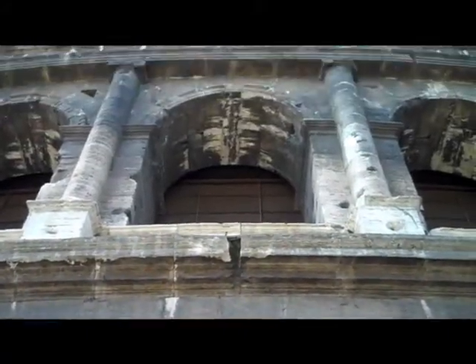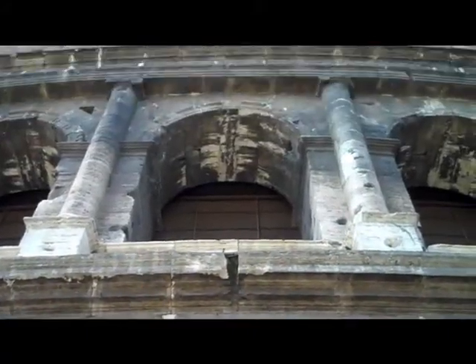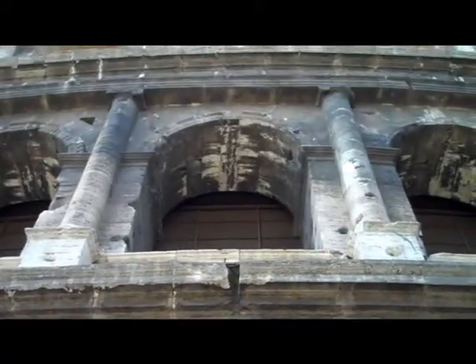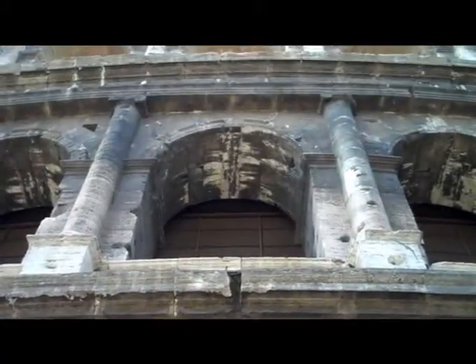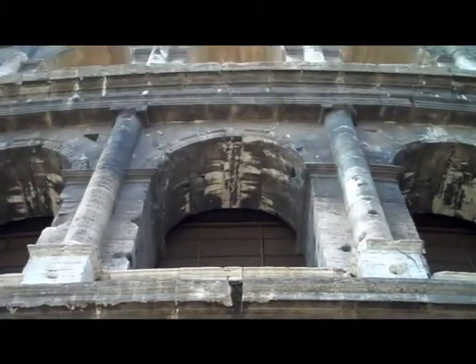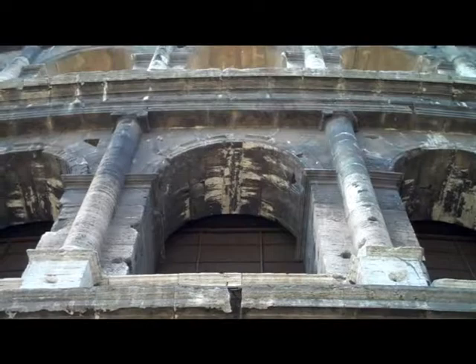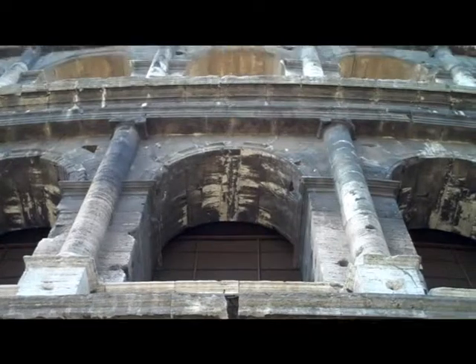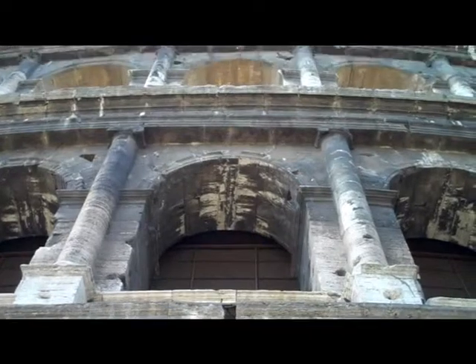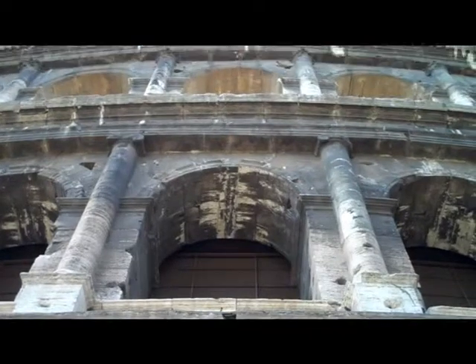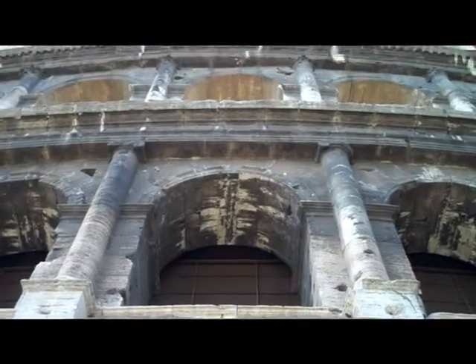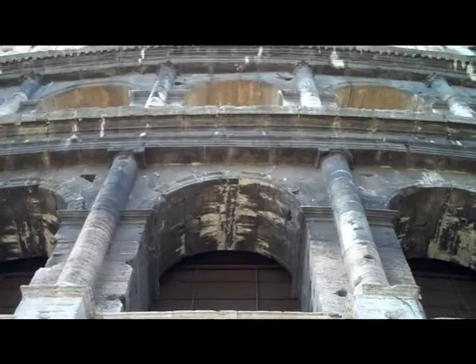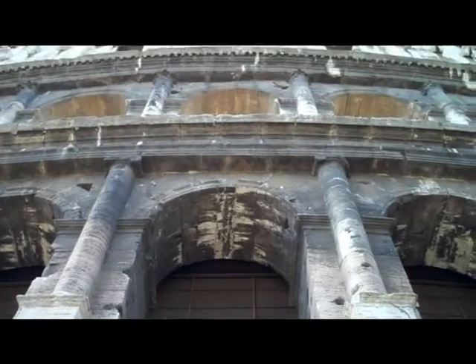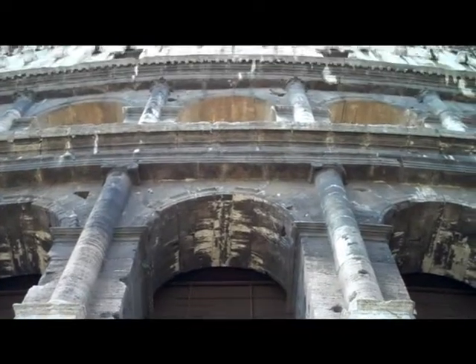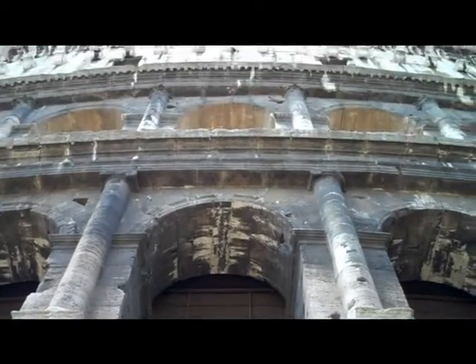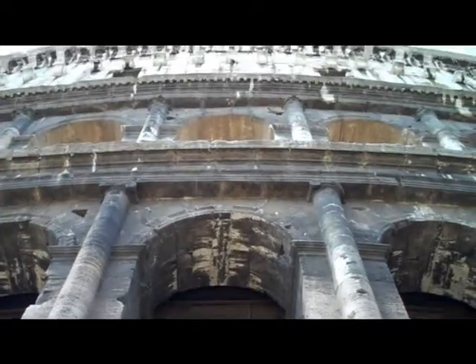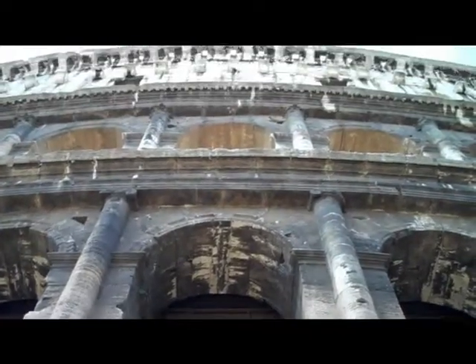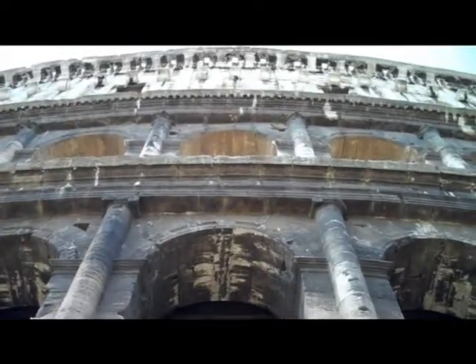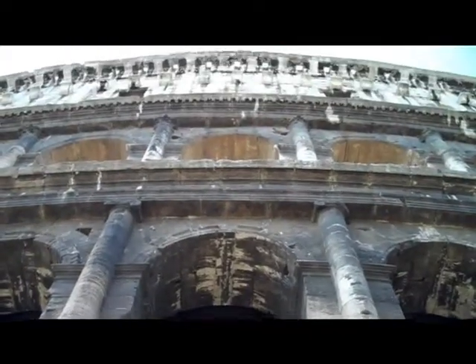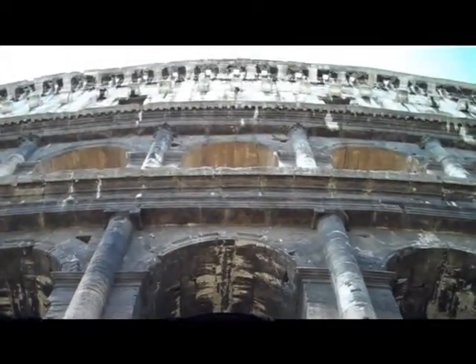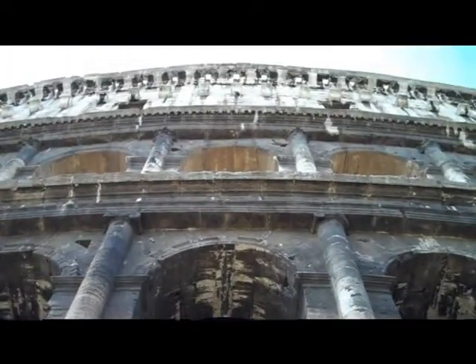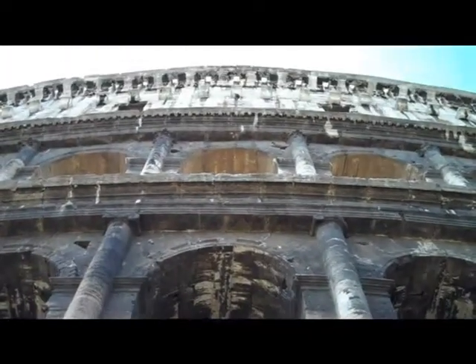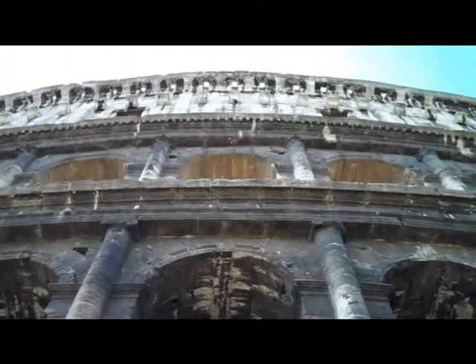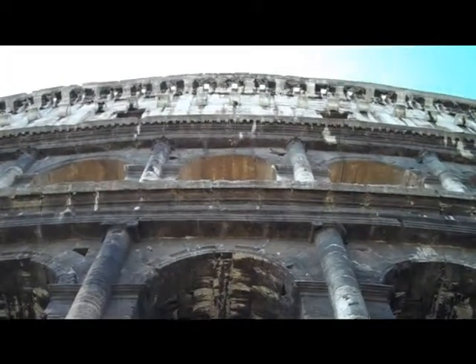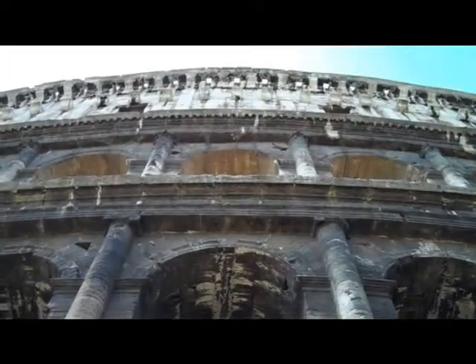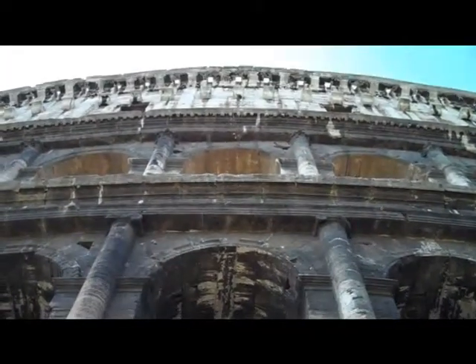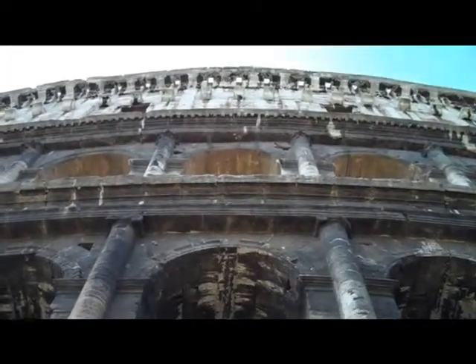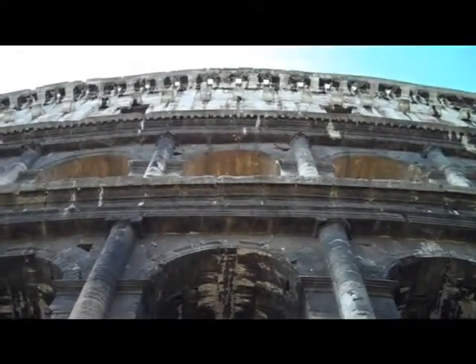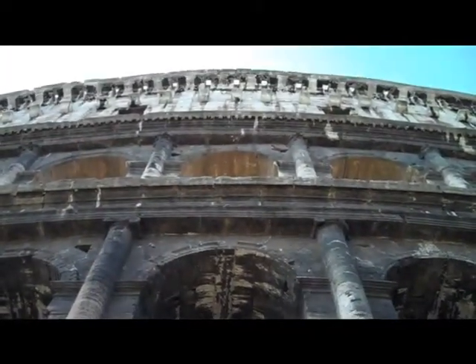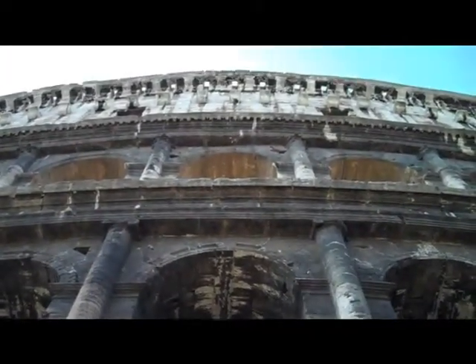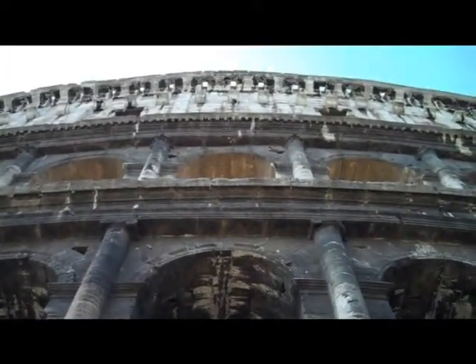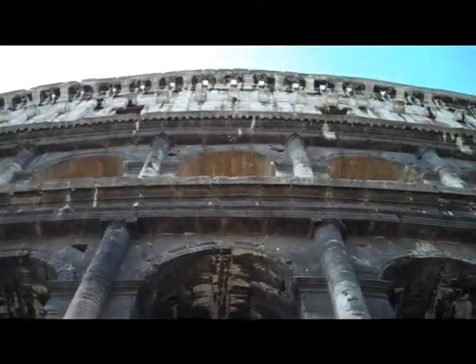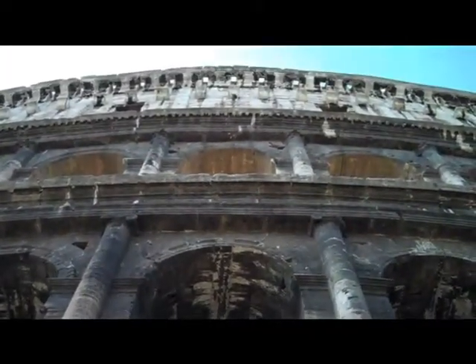Still though, you get quite a neck strain when you try to see the very top of this thing.